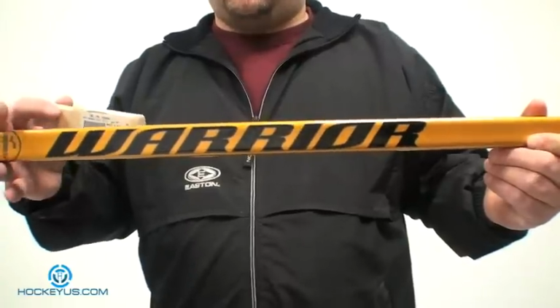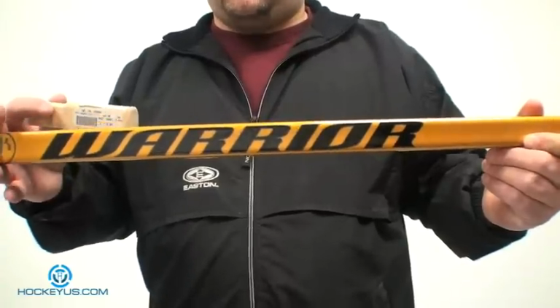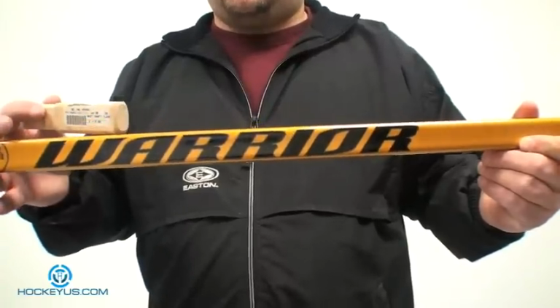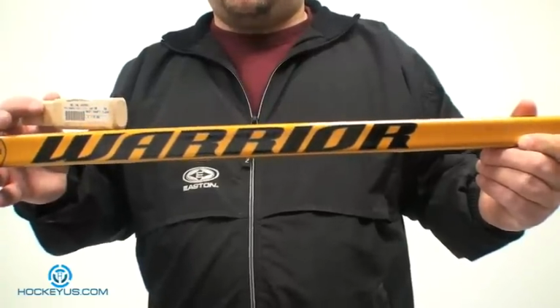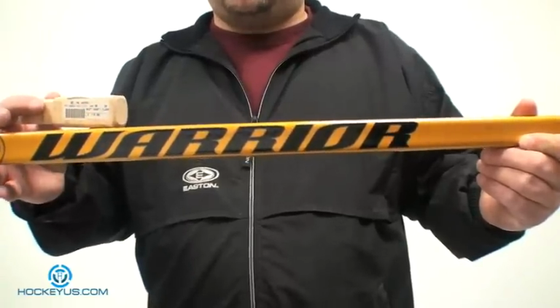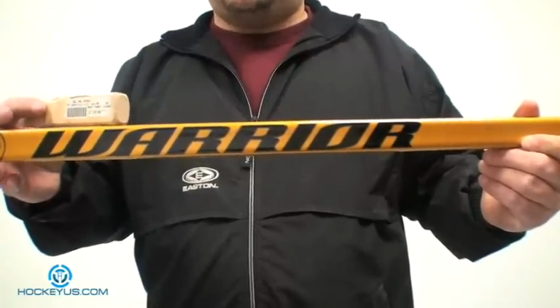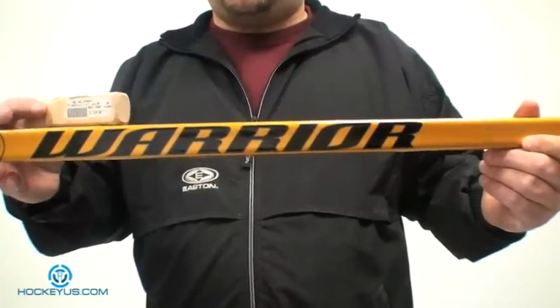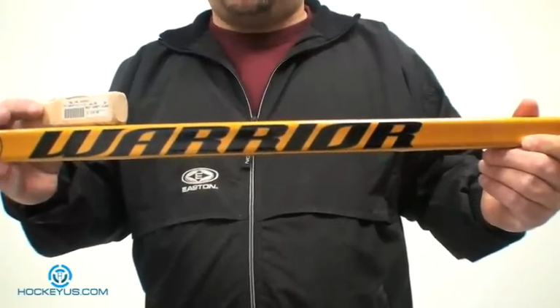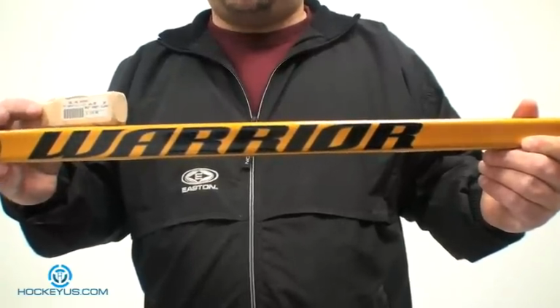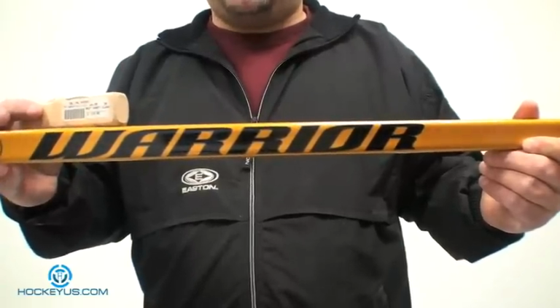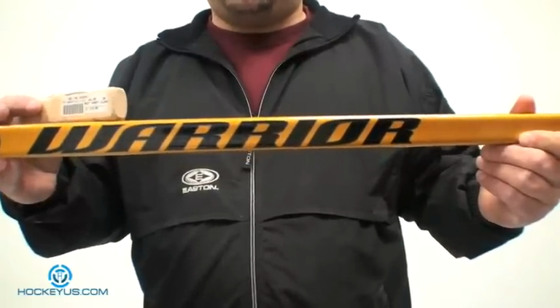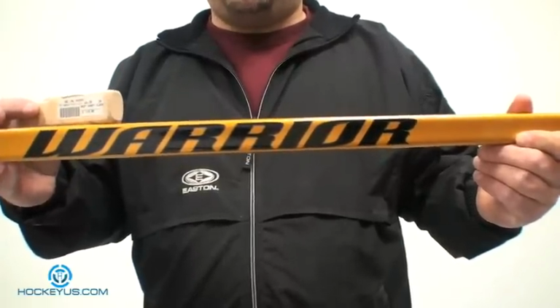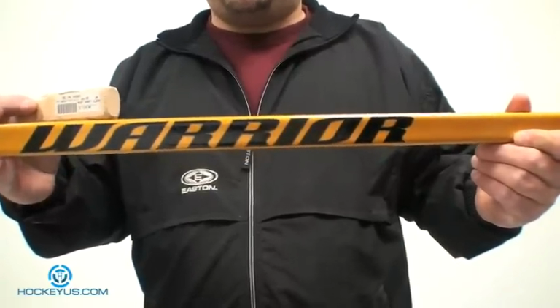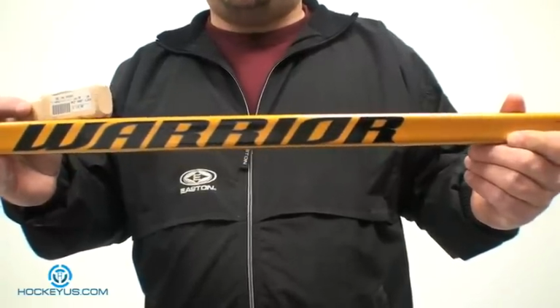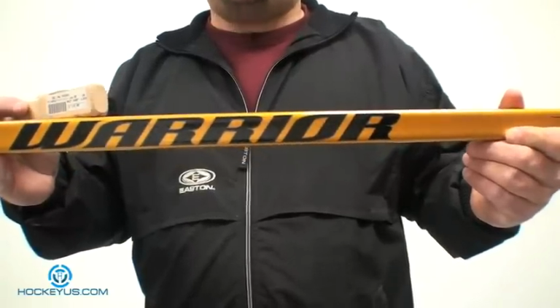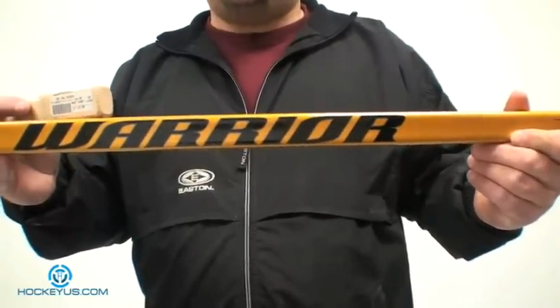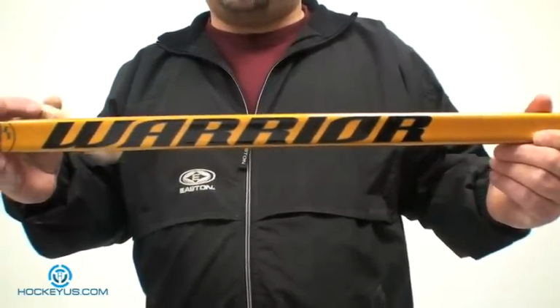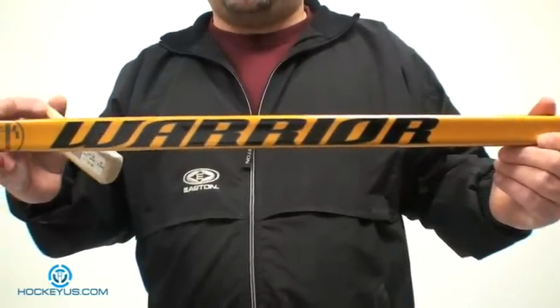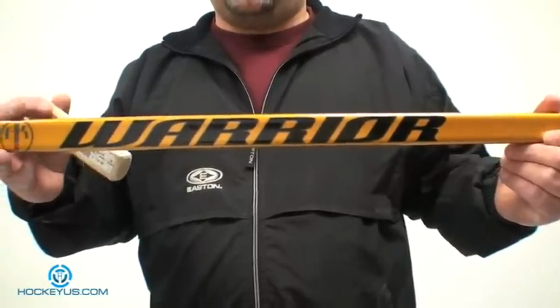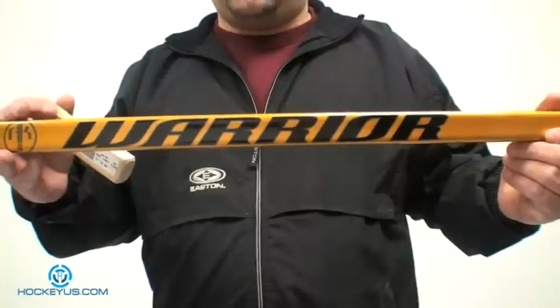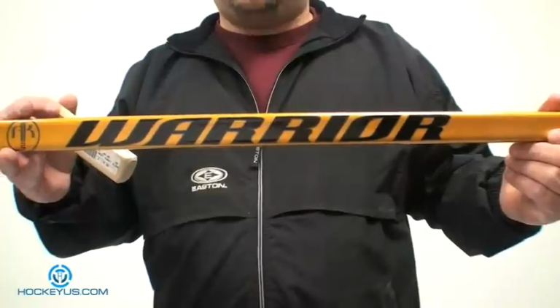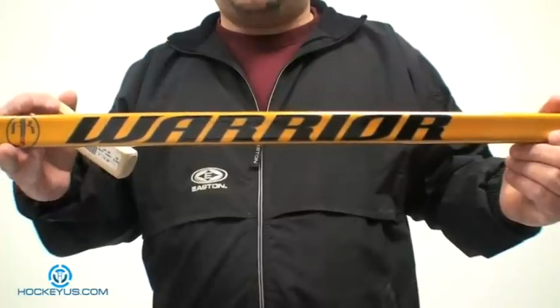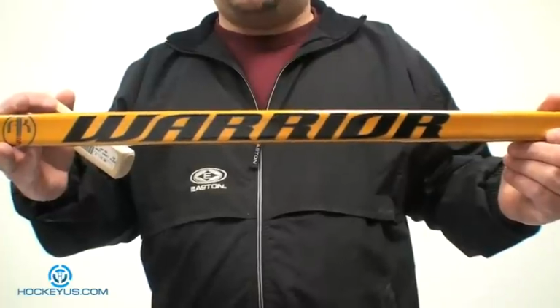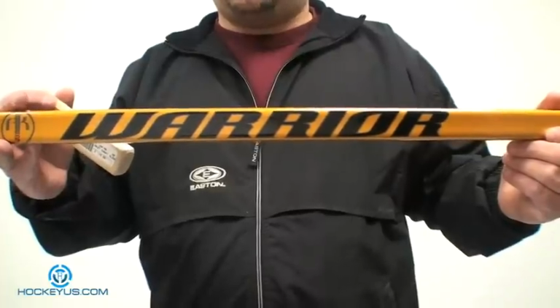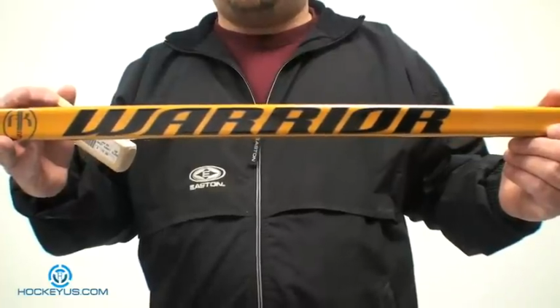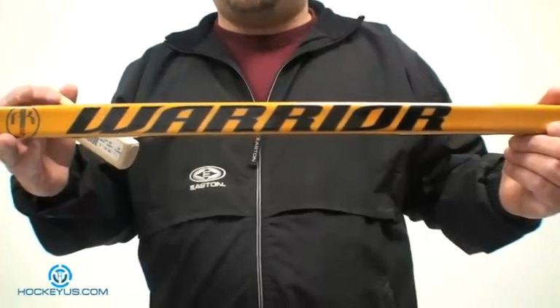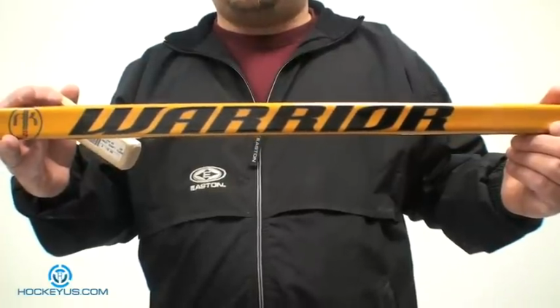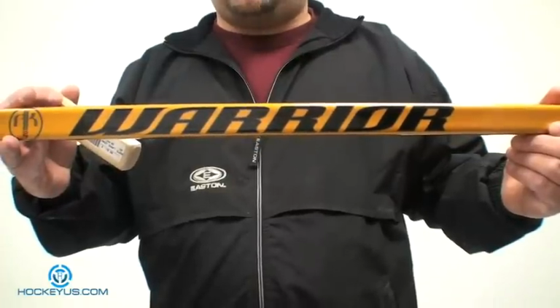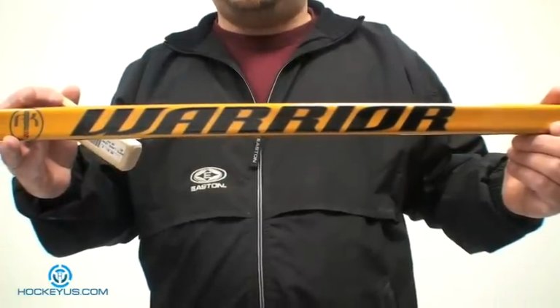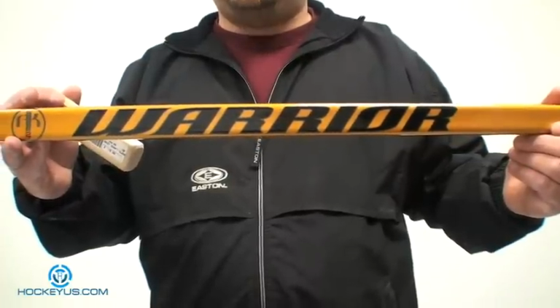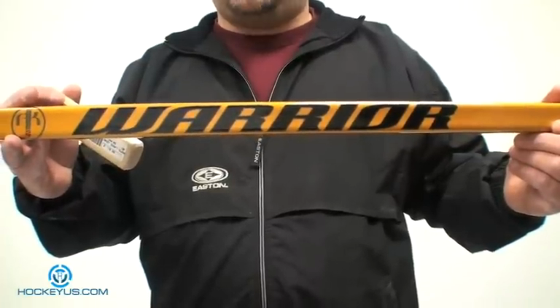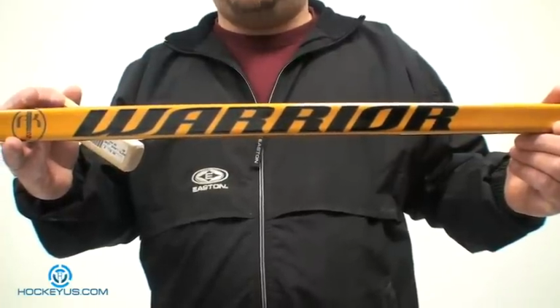Log on to our website today. Become a member and let us know what you think about the AK-27. Thank you for visiting us at HockeyUs.com.